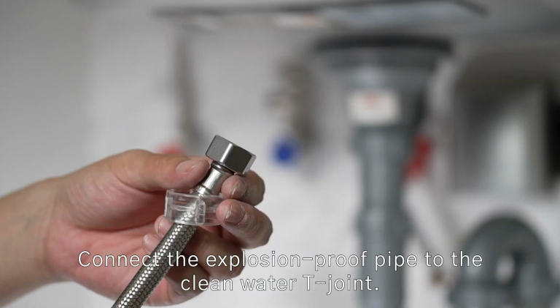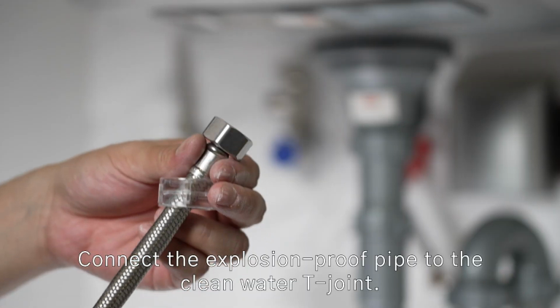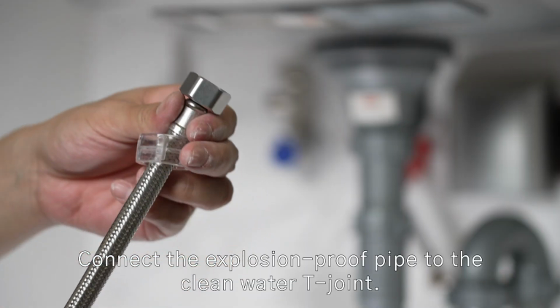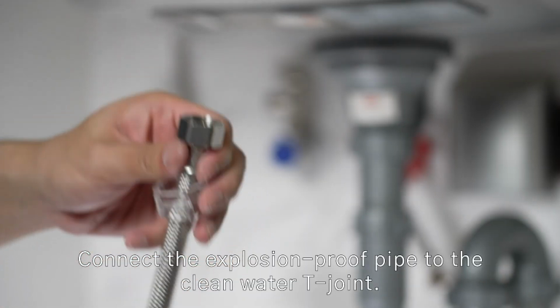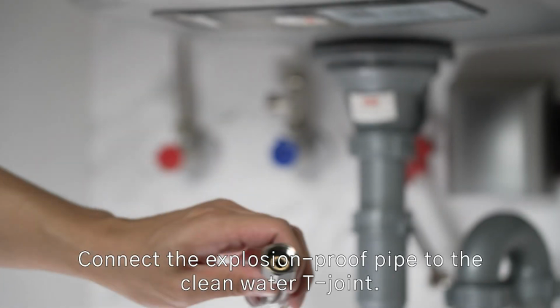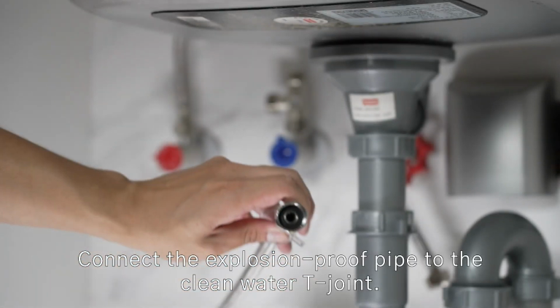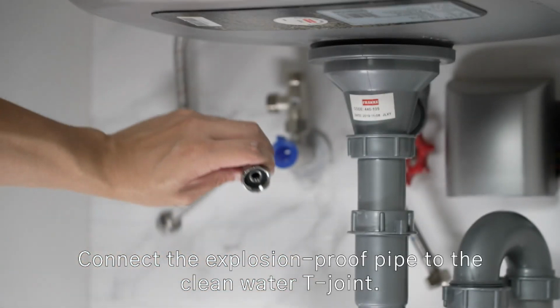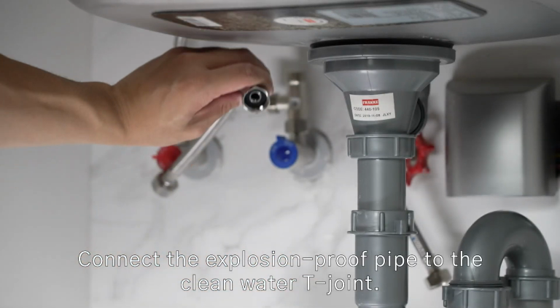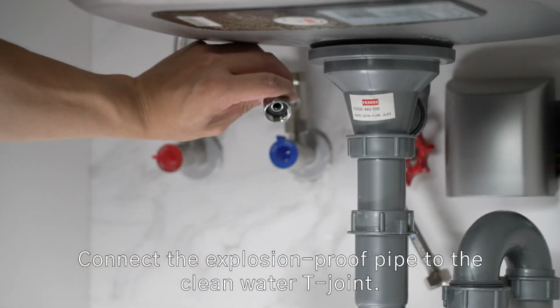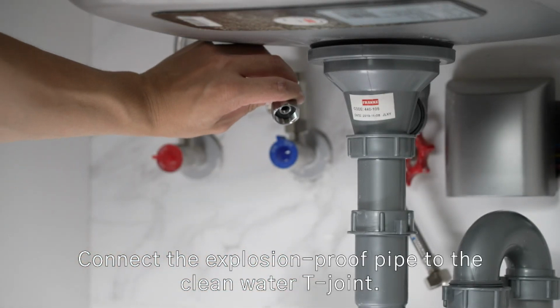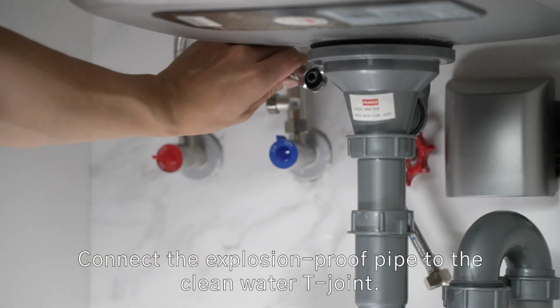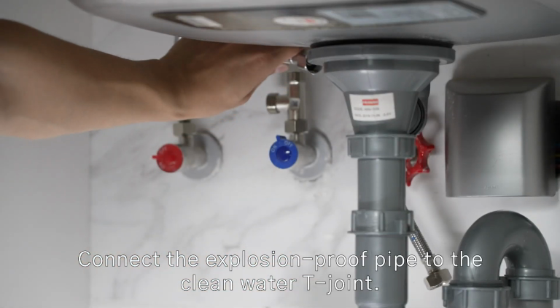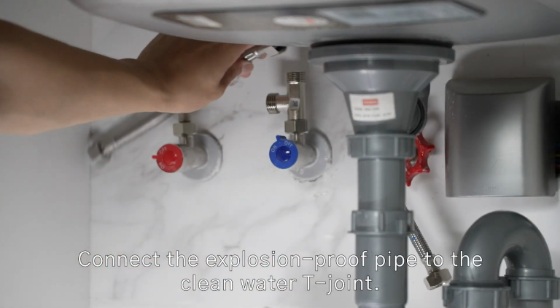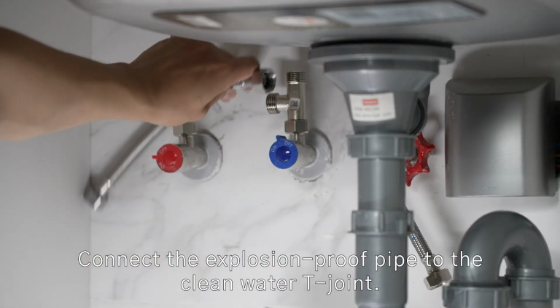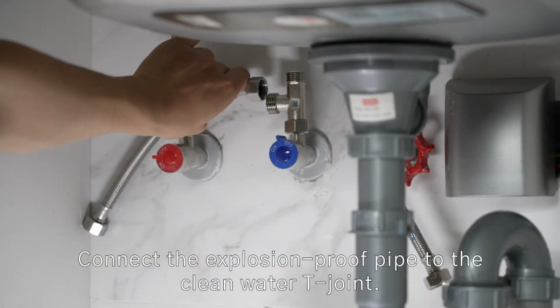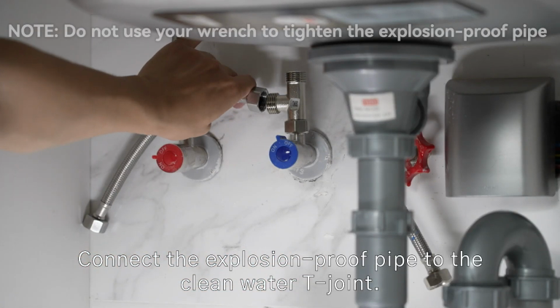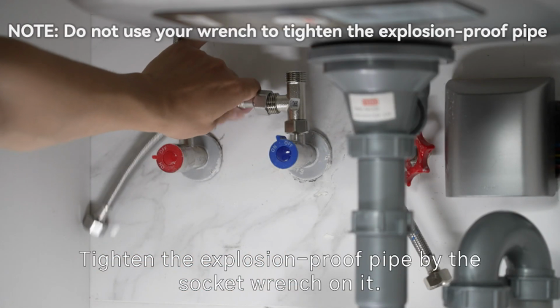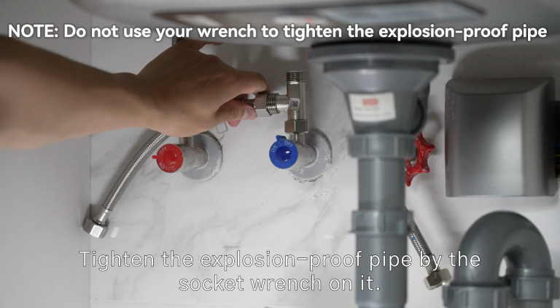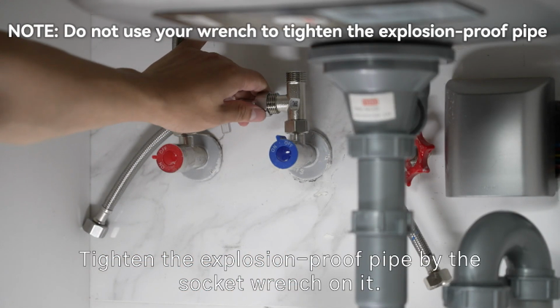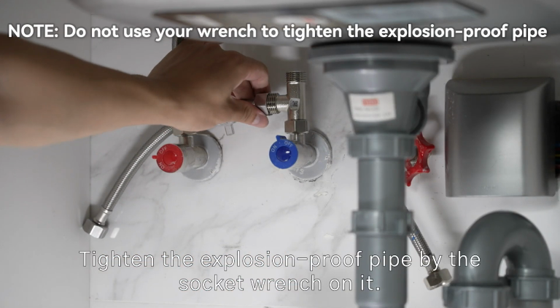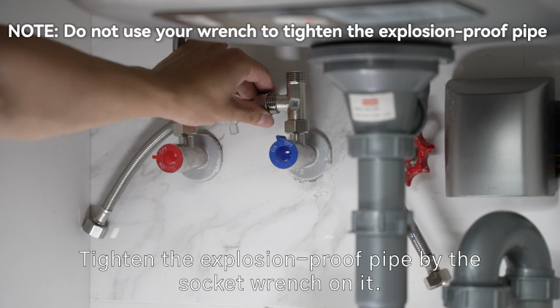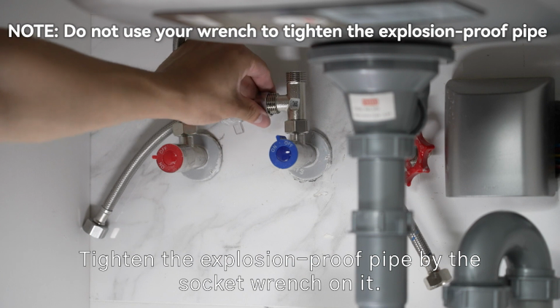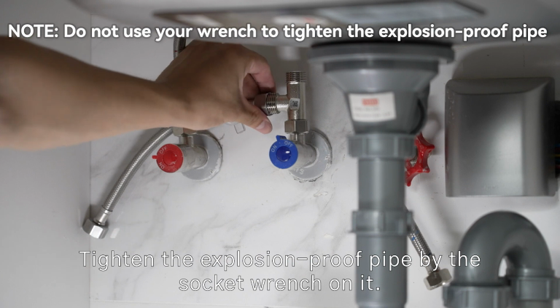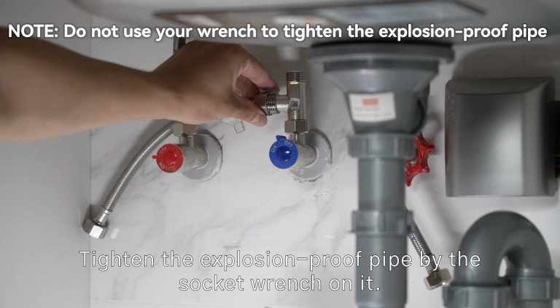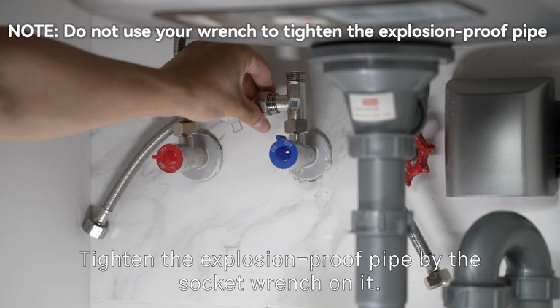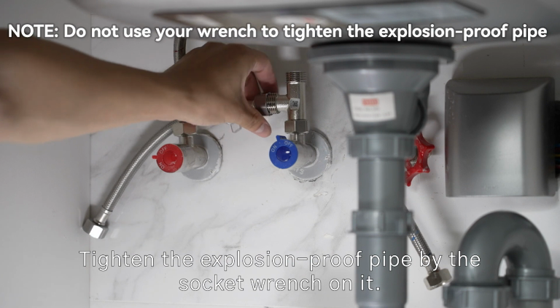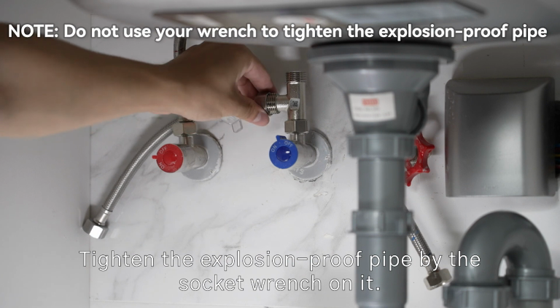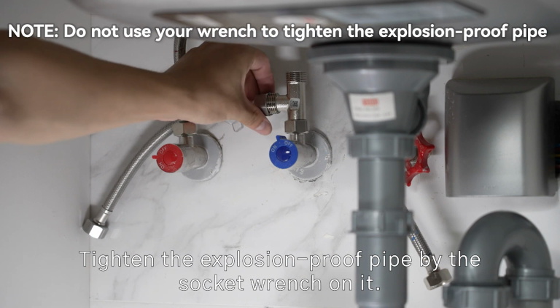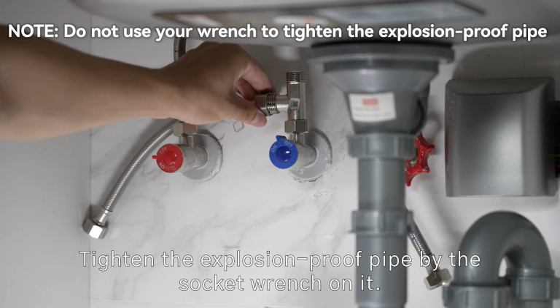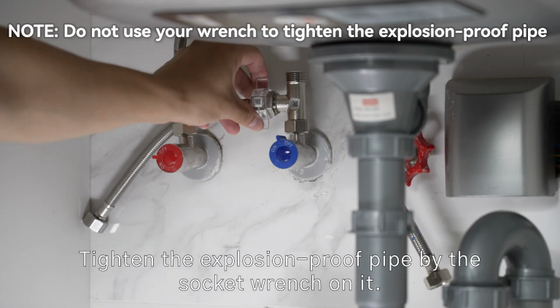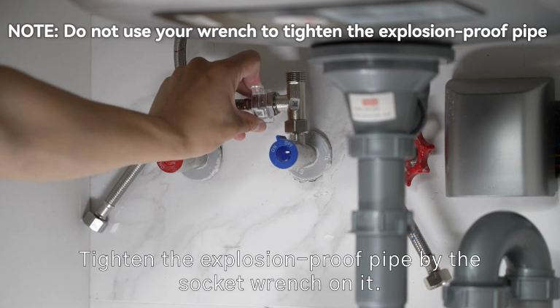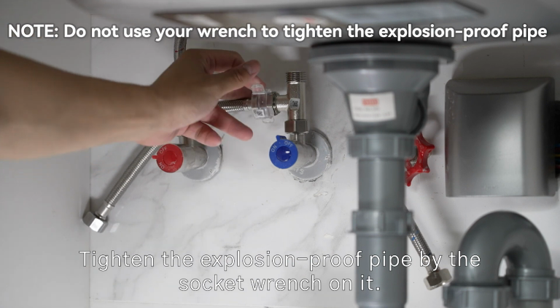Connect the explosion proof pipe to the clean water Tee Joint. Tighten the explosion proof pipe using the socket wrench on it.